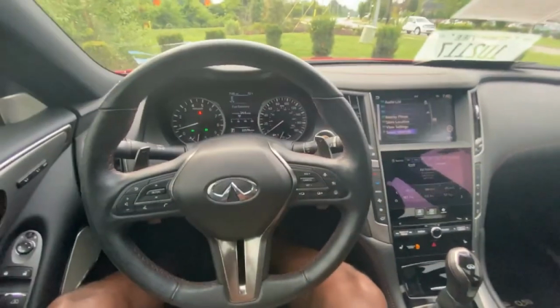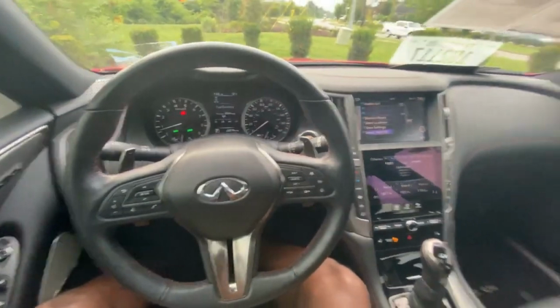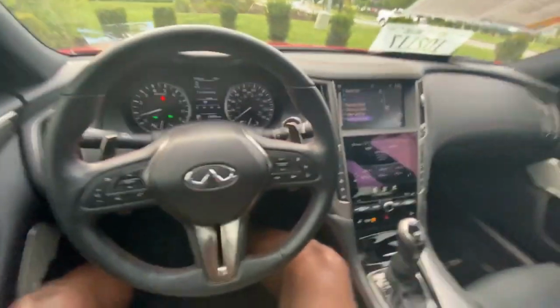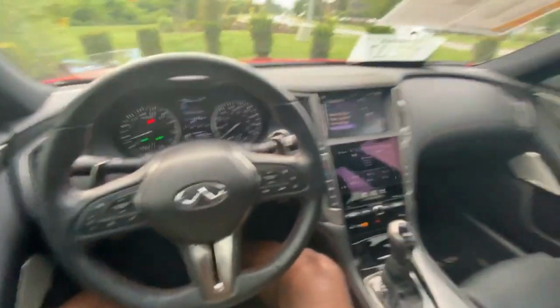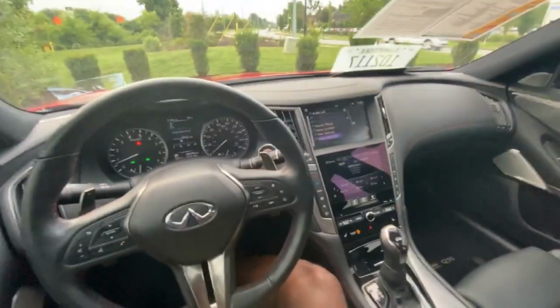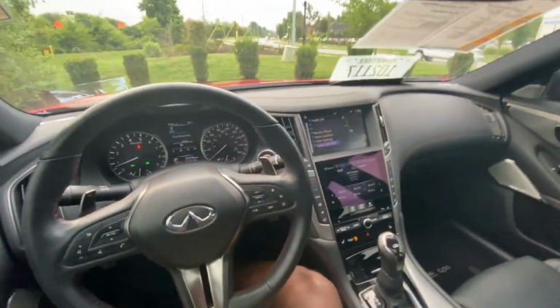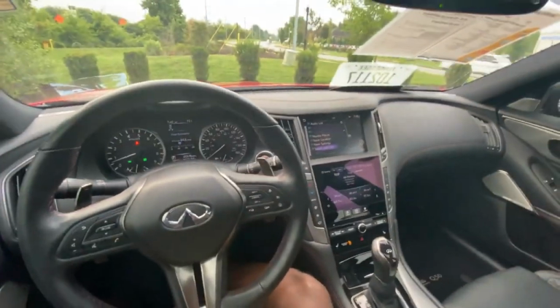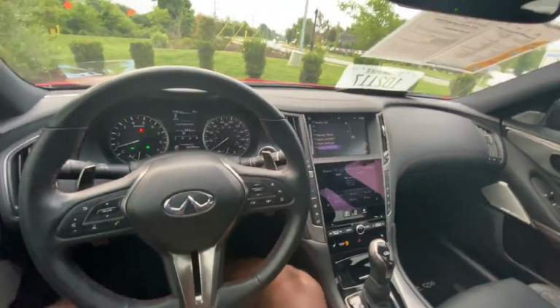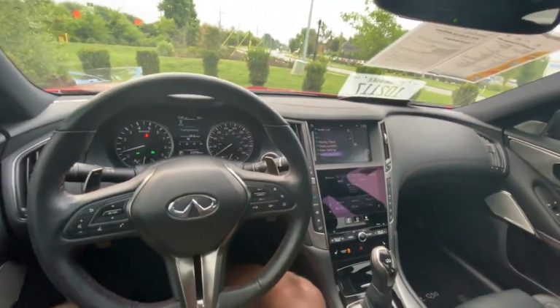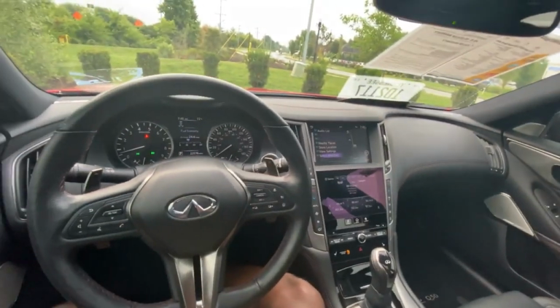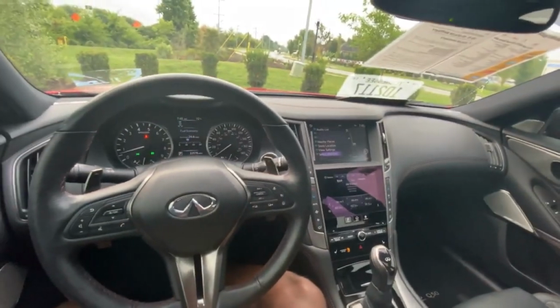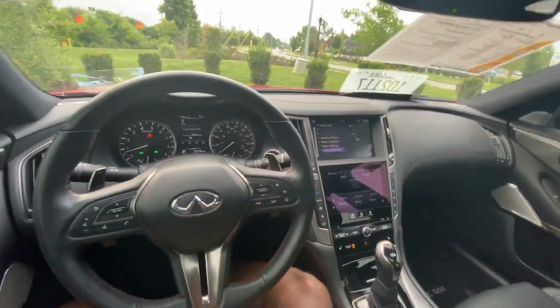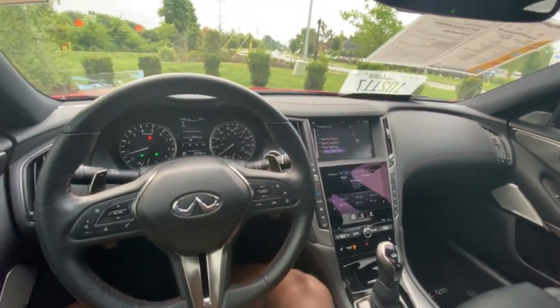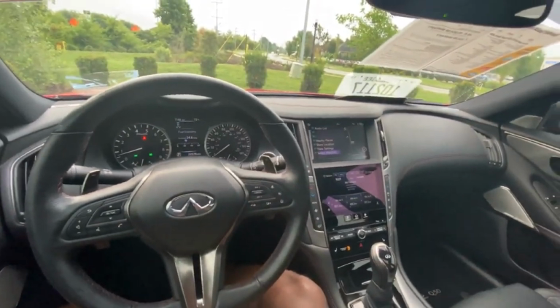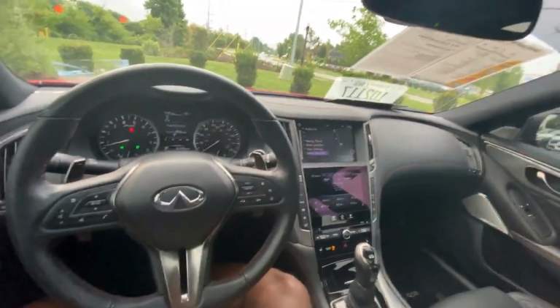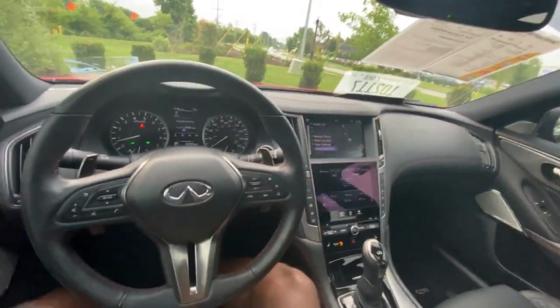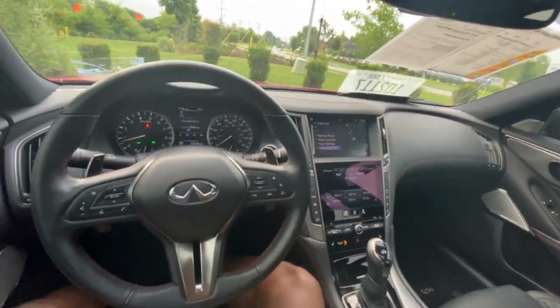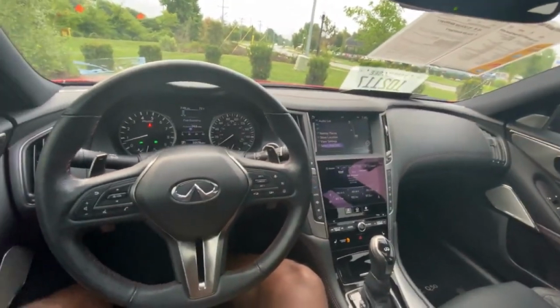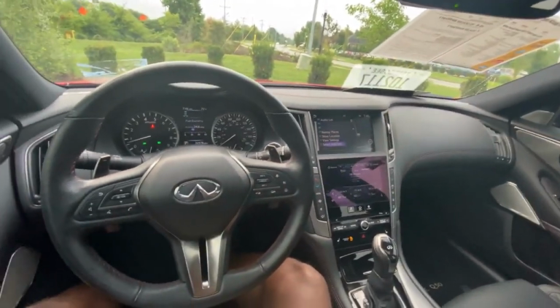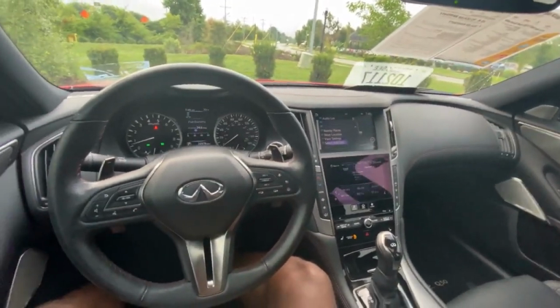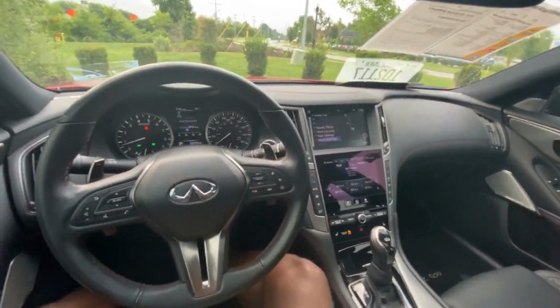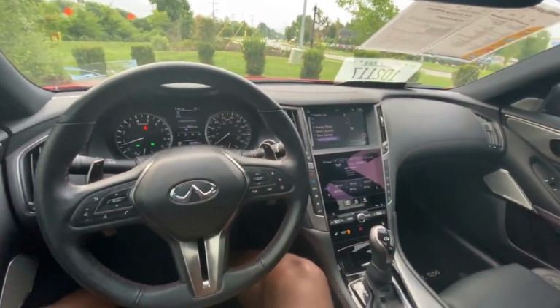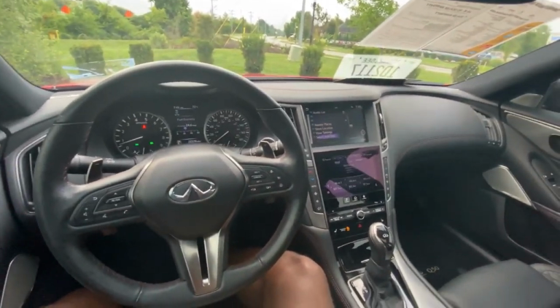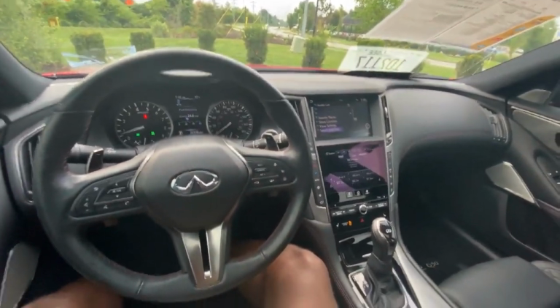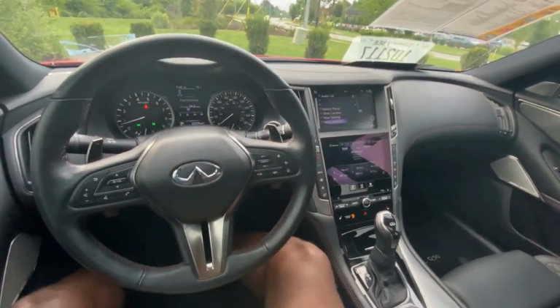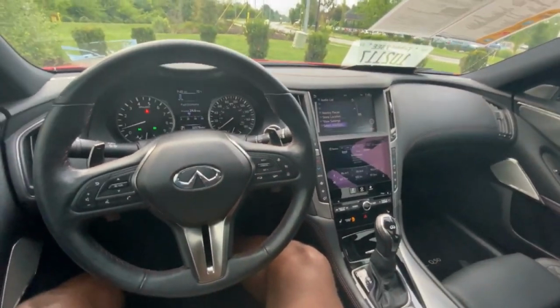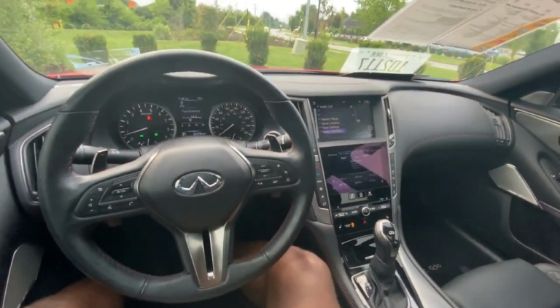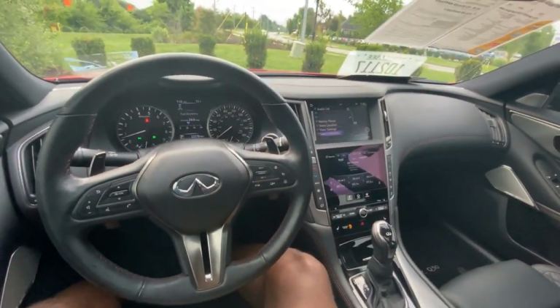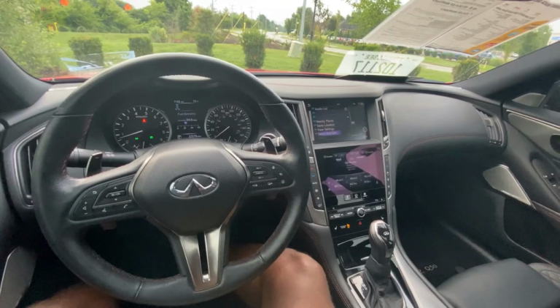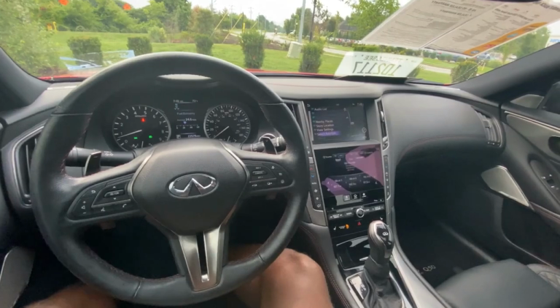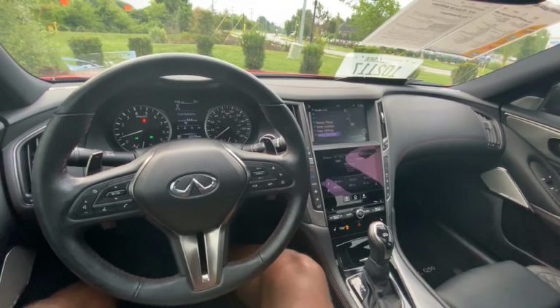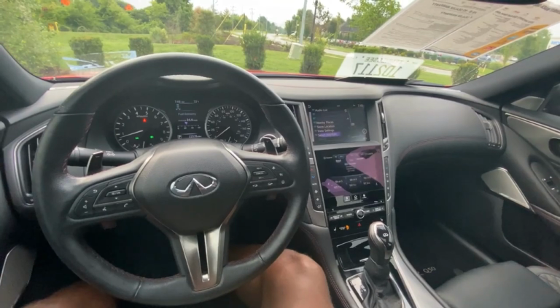I'm very excited because next we're going to take this Q50 Red Sport 400 out on the road for a test drive.